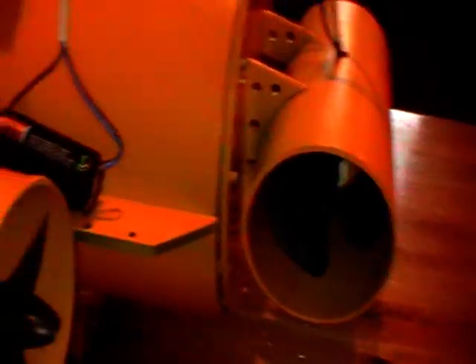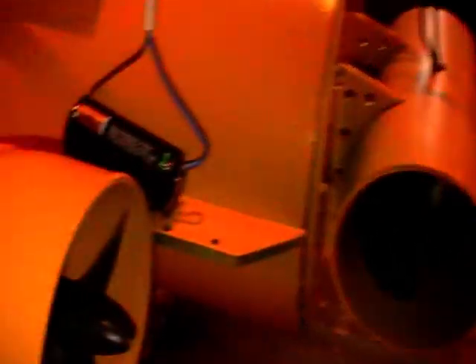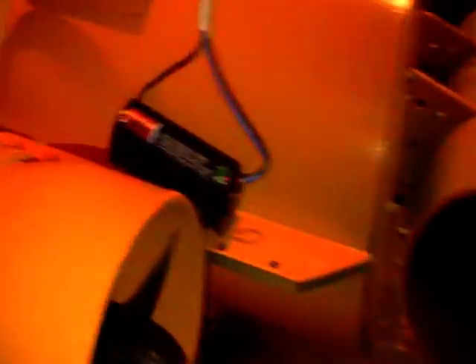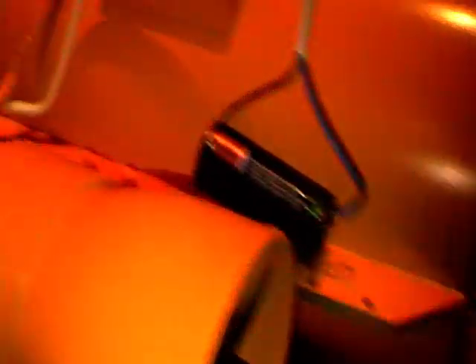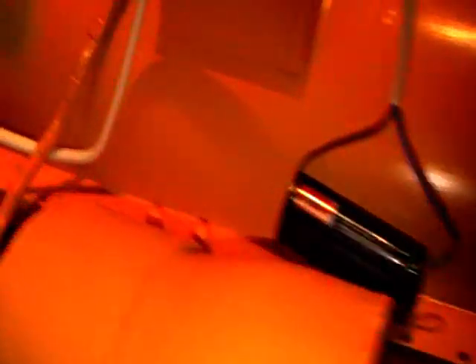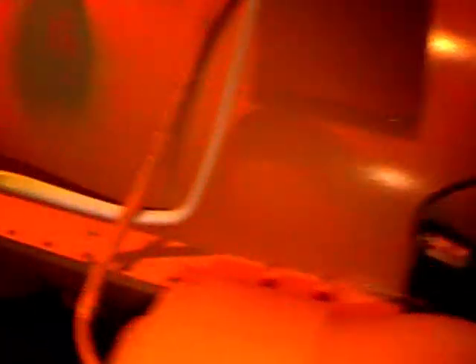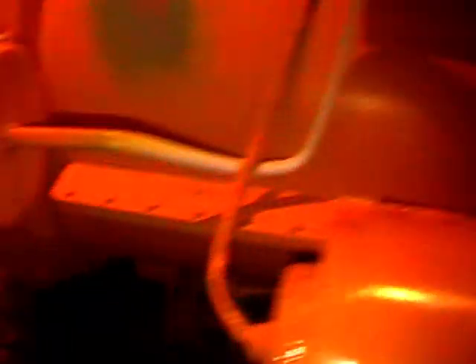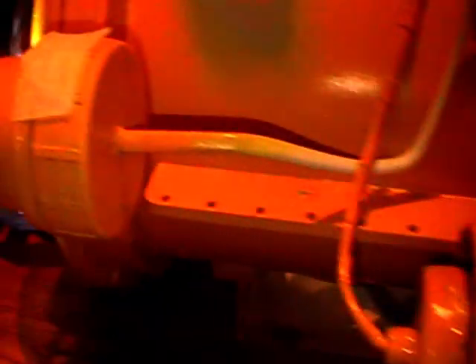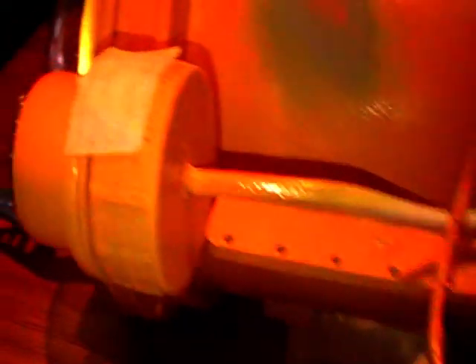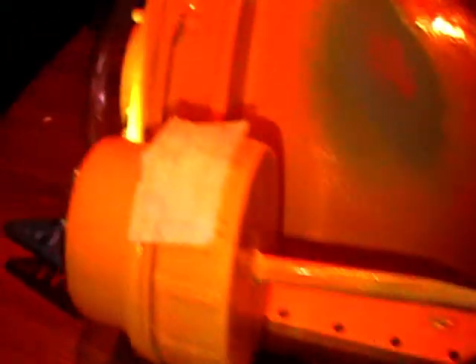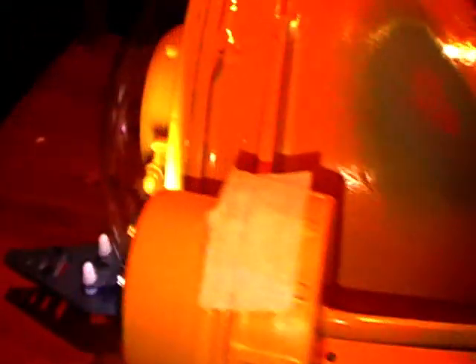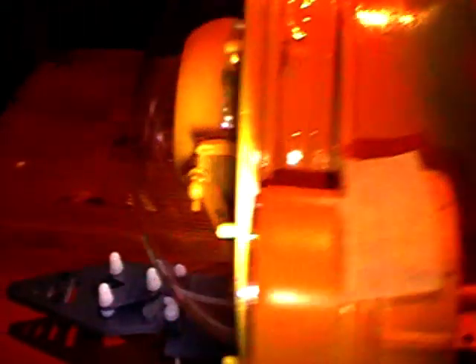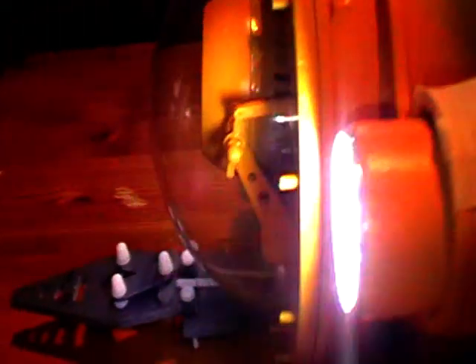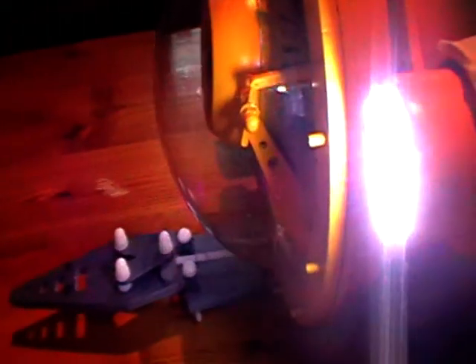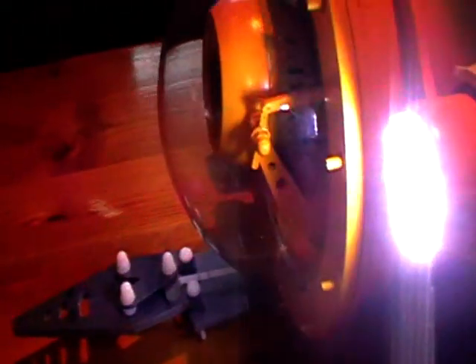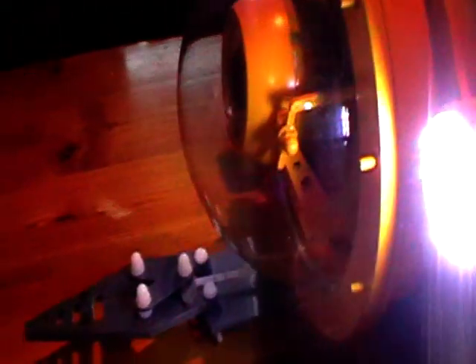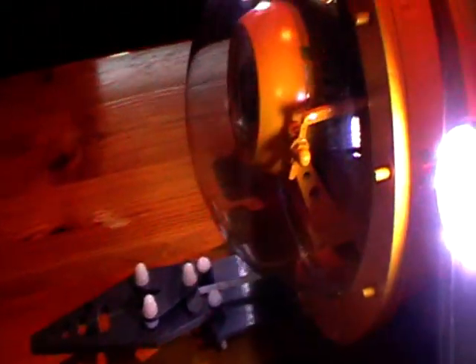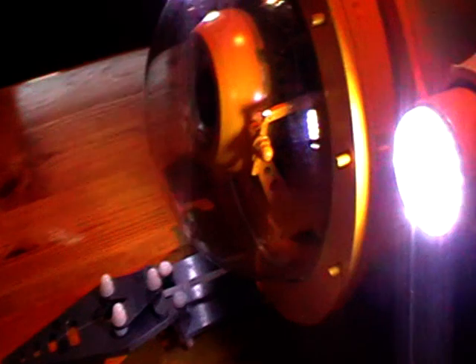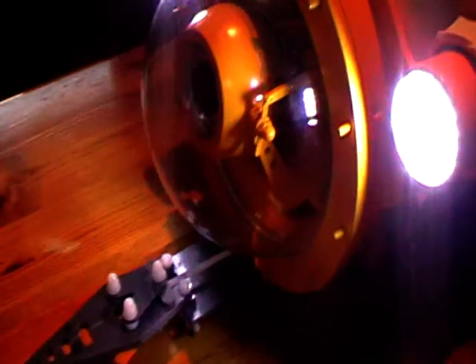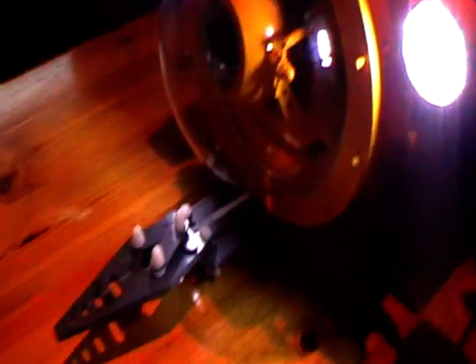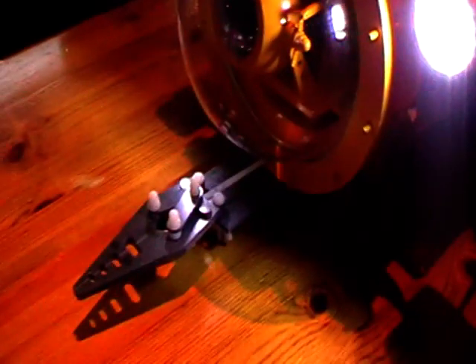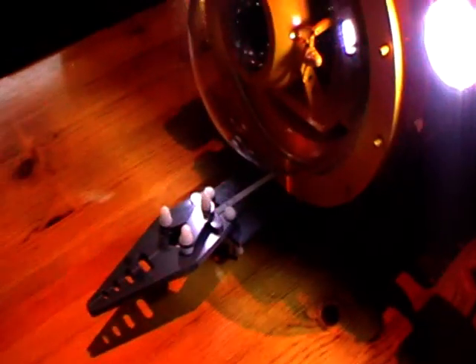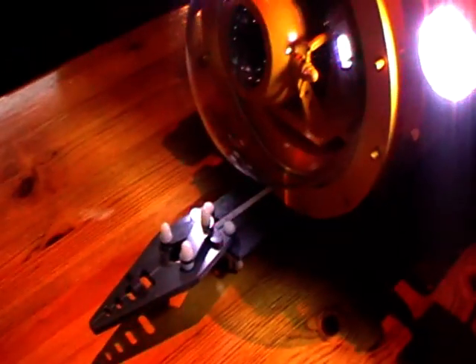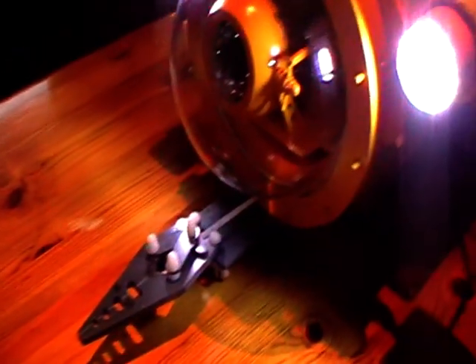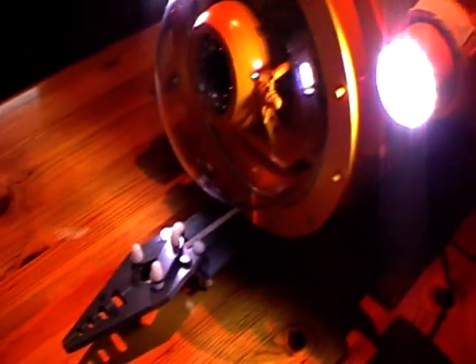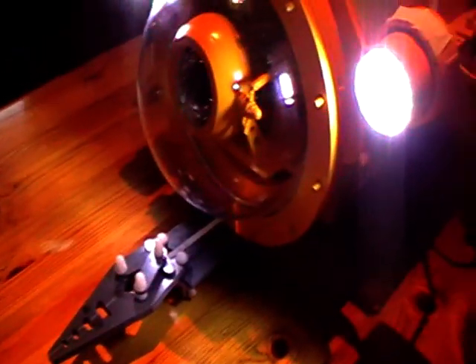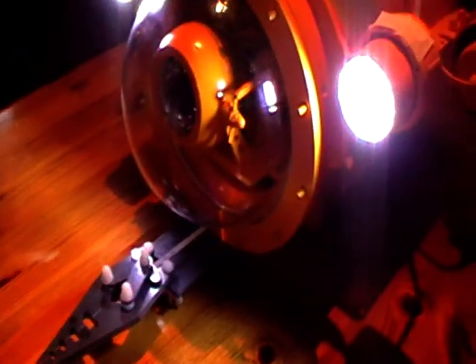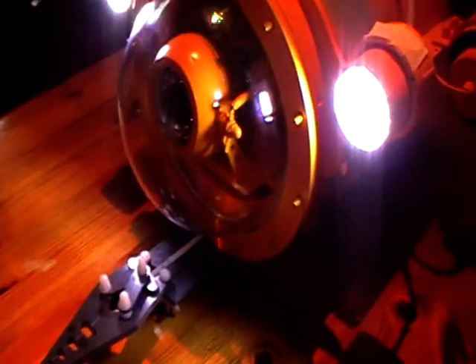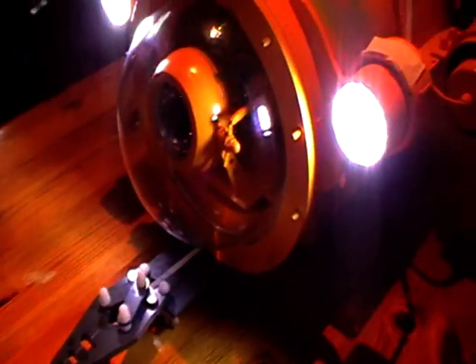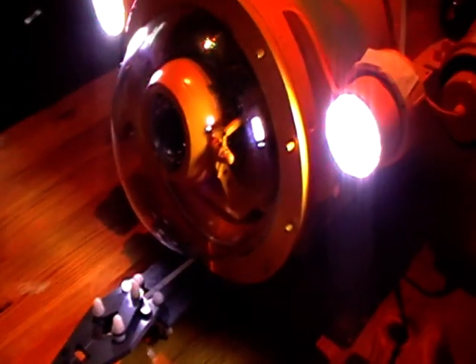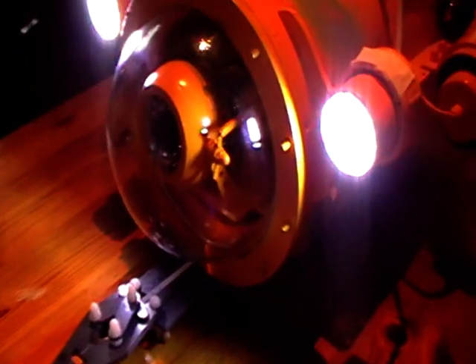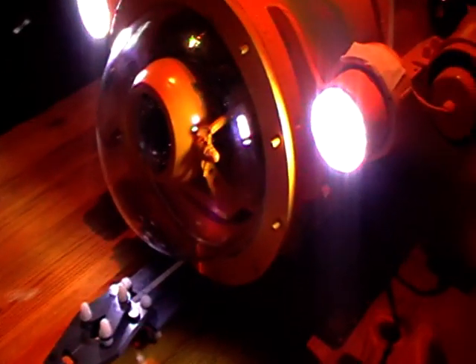I haven't connected up the servo for the camera, because it meant taking off the dome again.